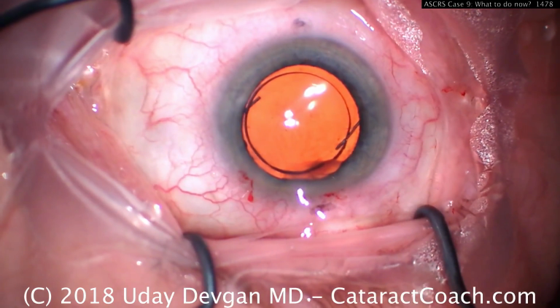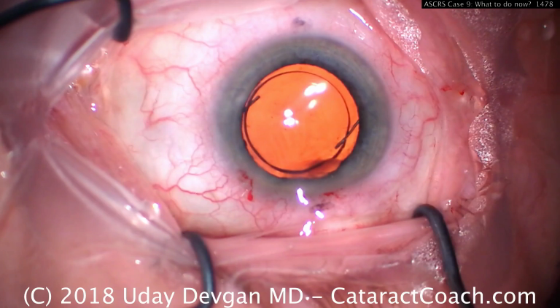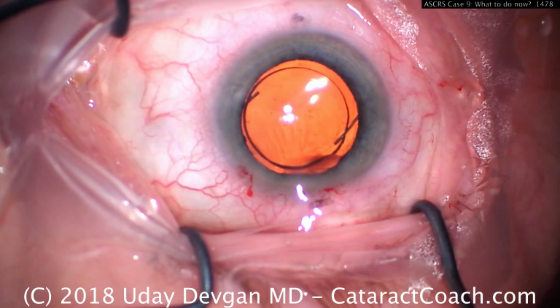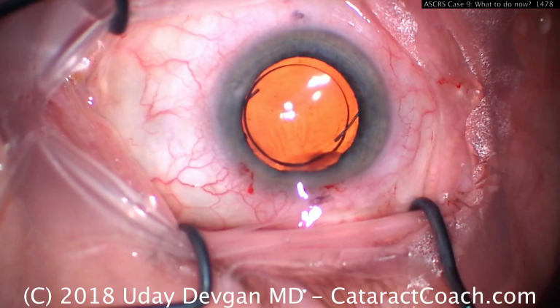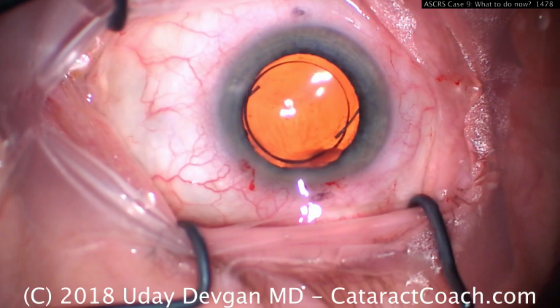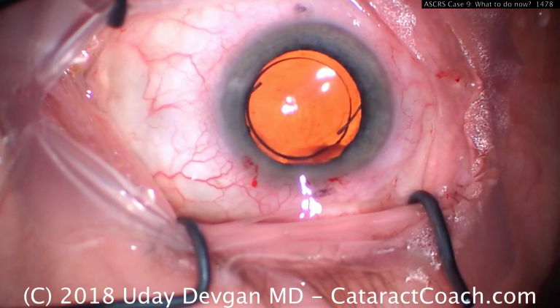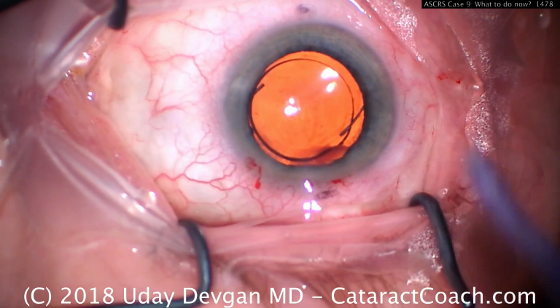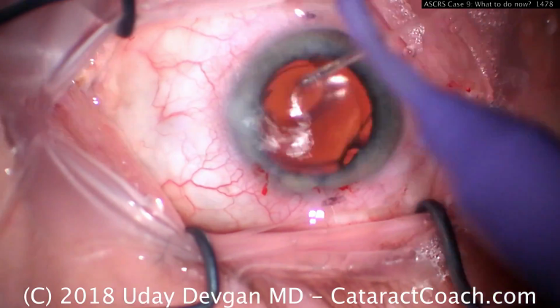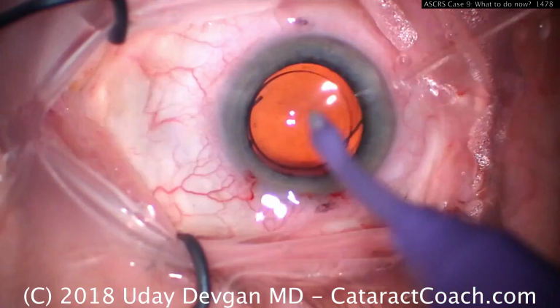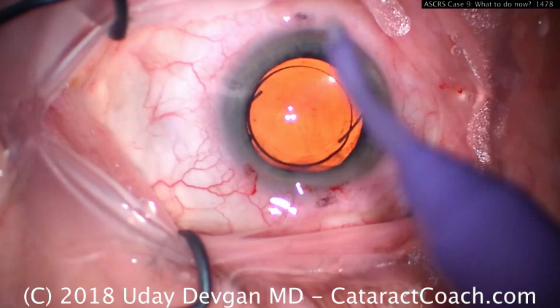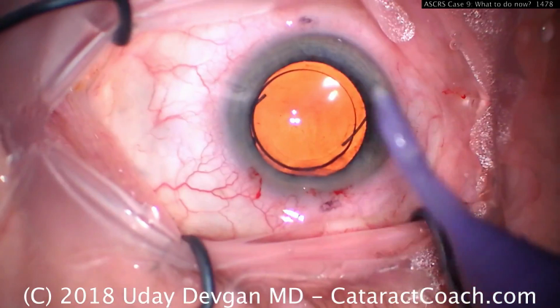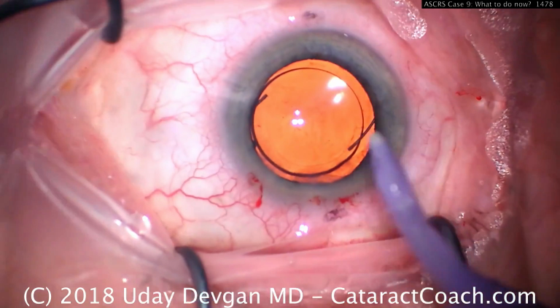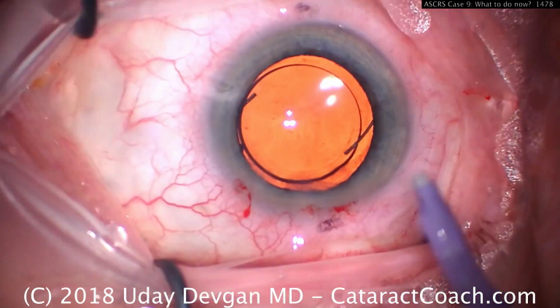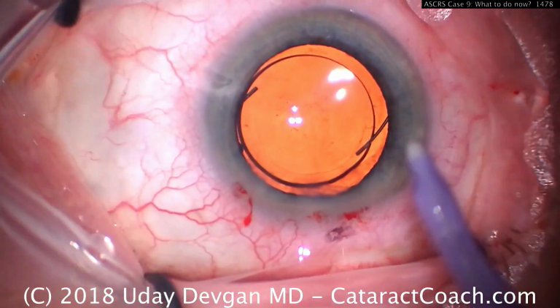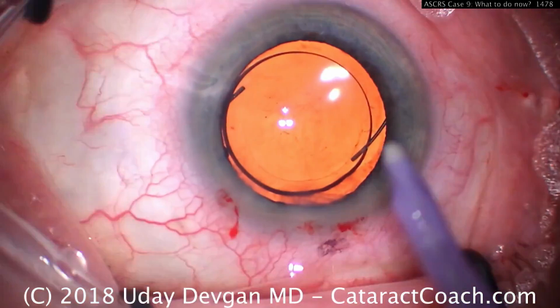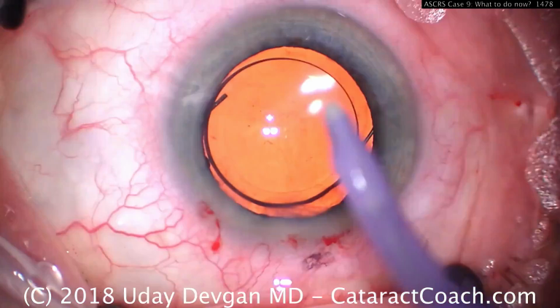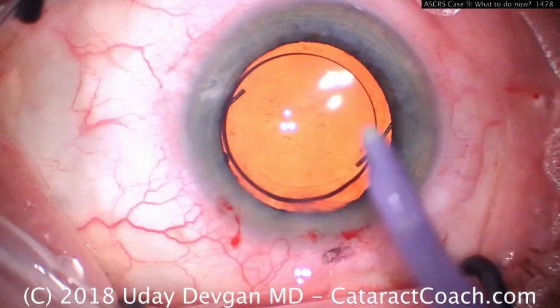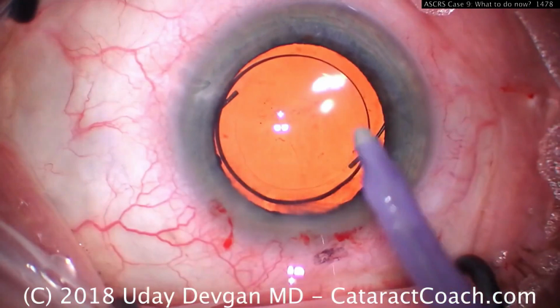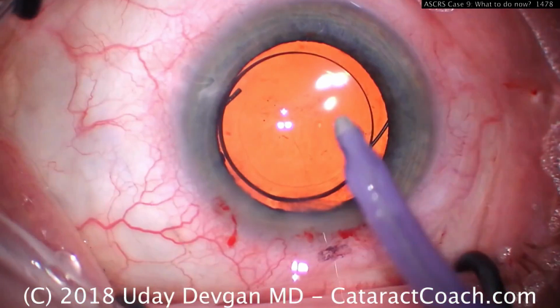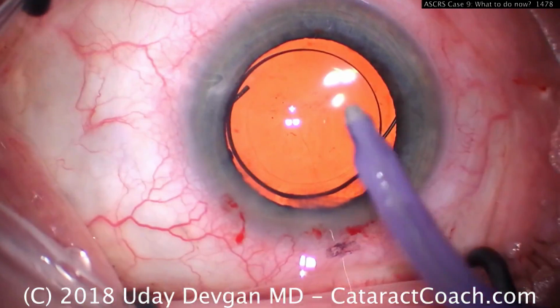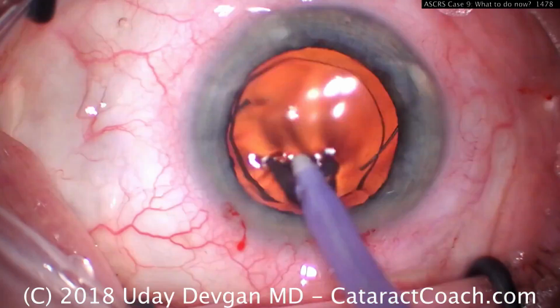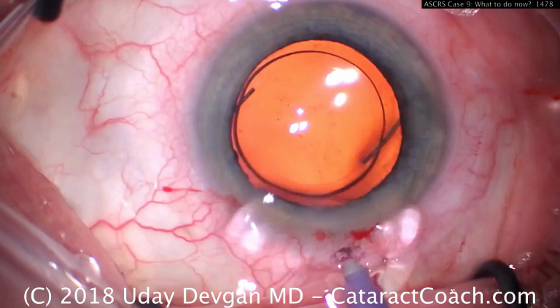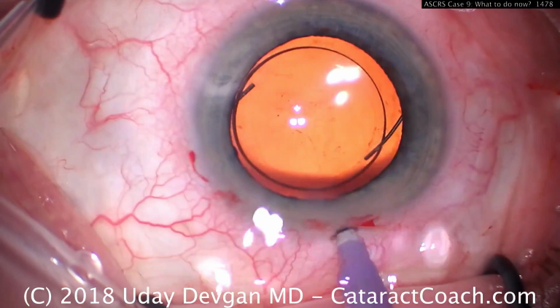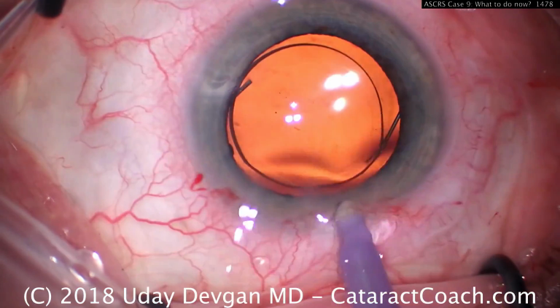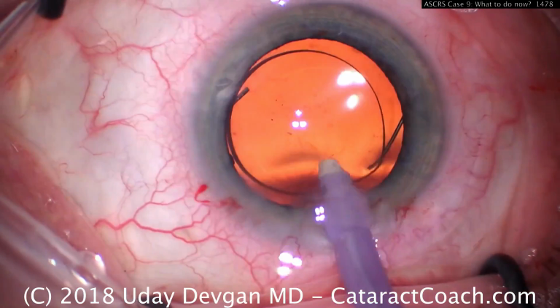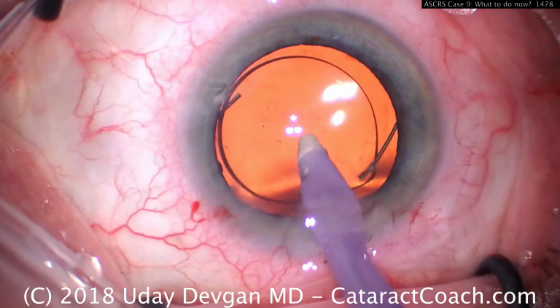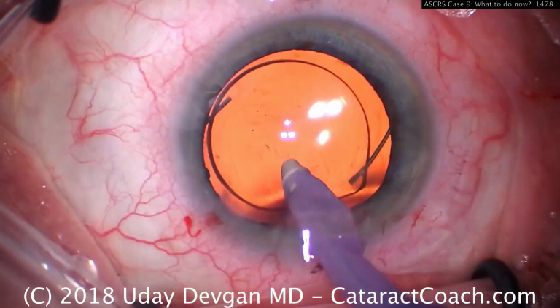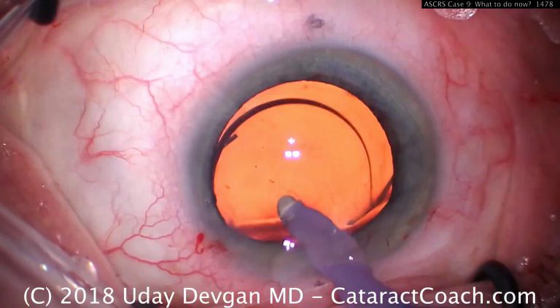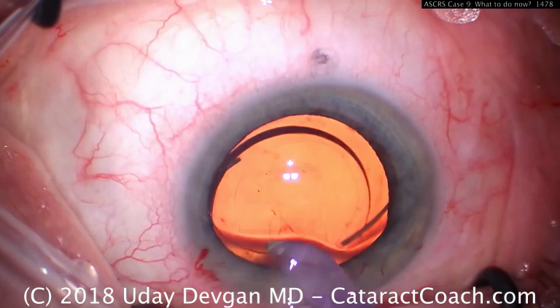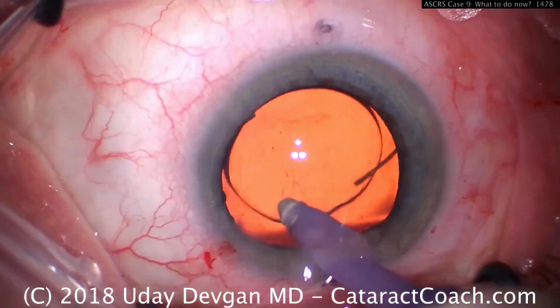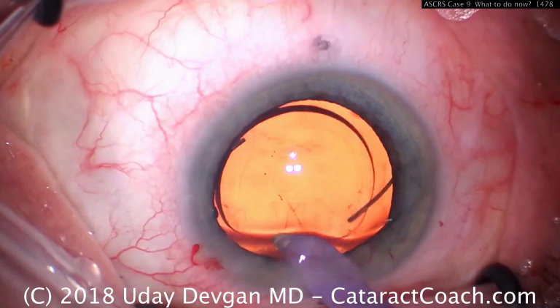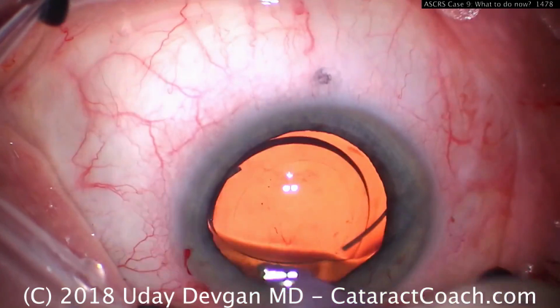These are important pearls to learn when using three-piece lenses so you give your patients the best outcome.